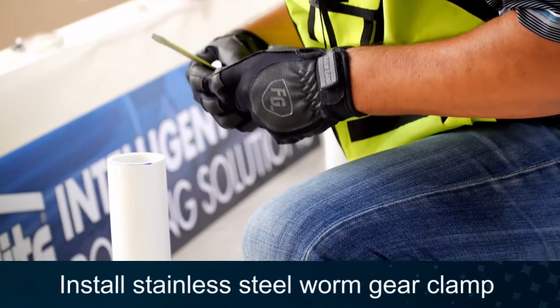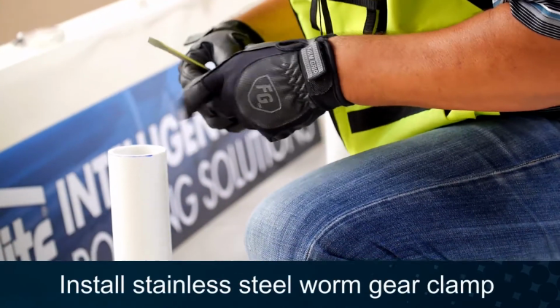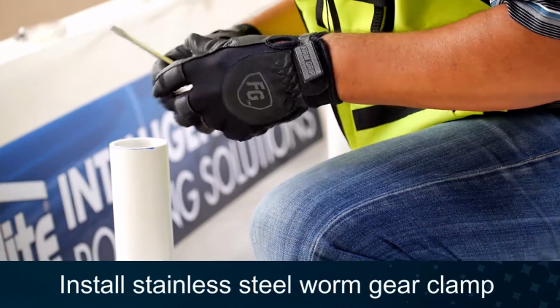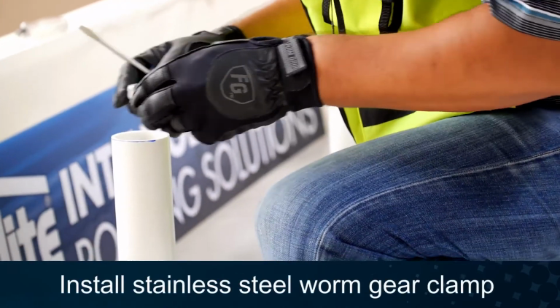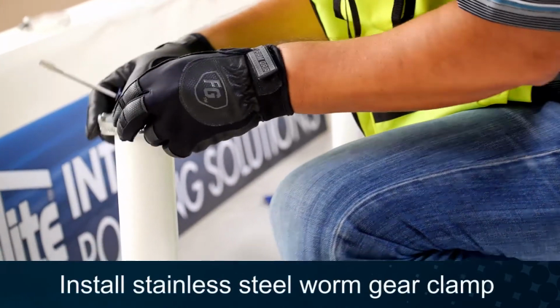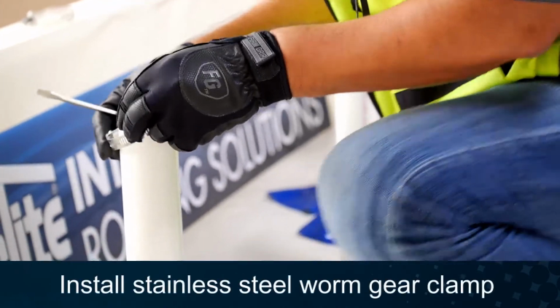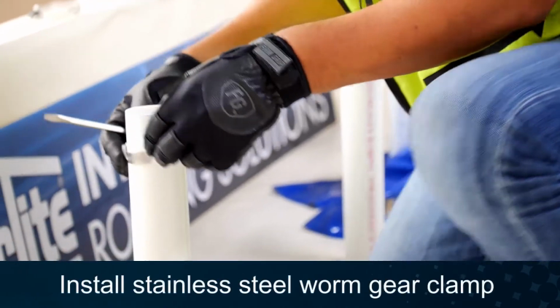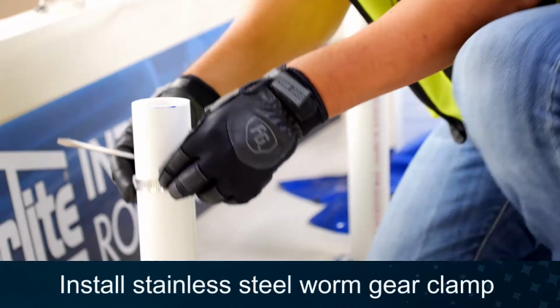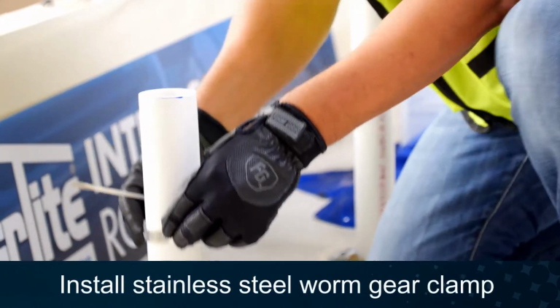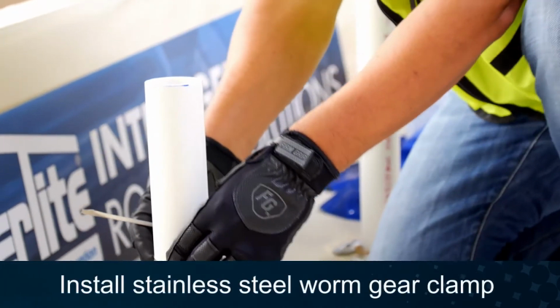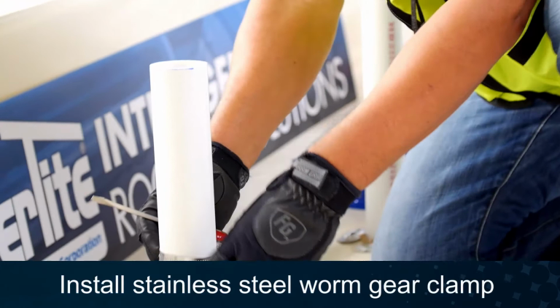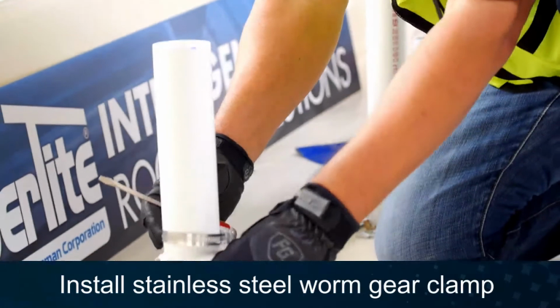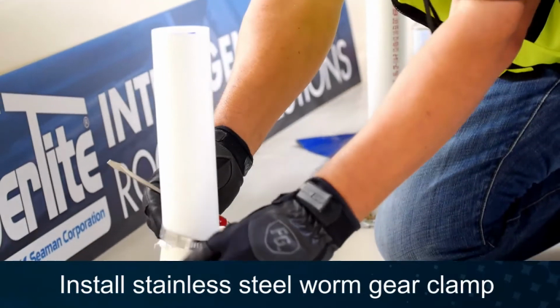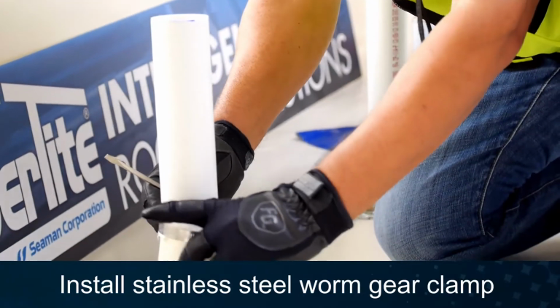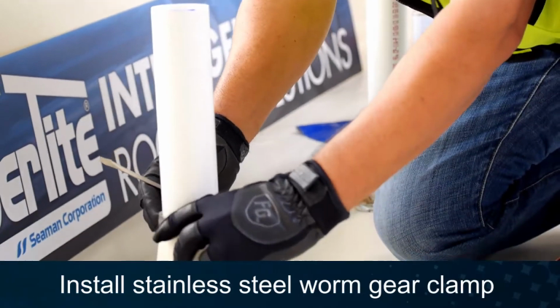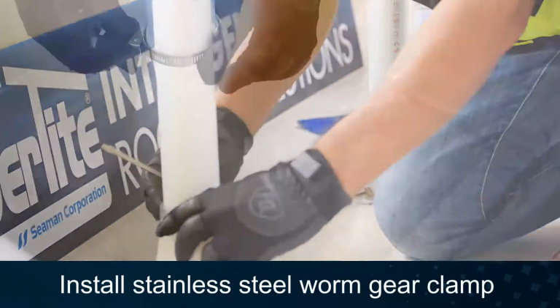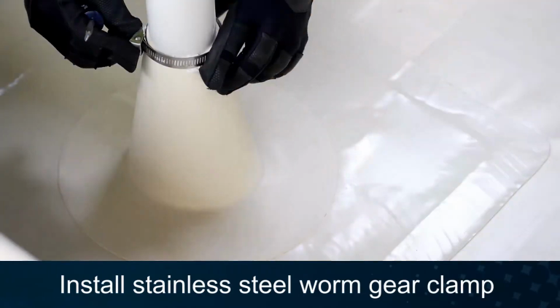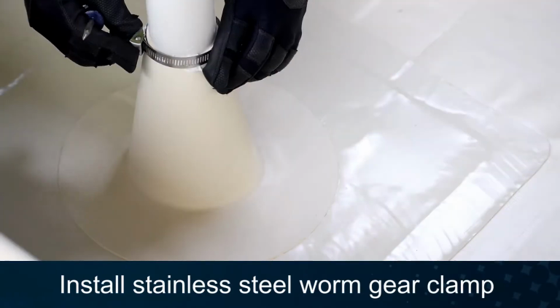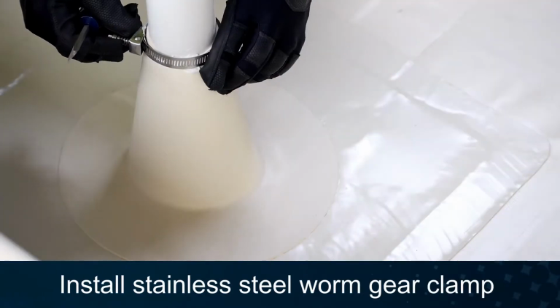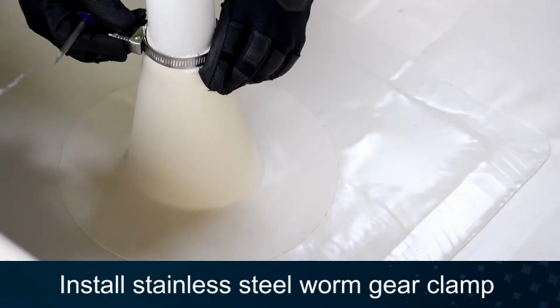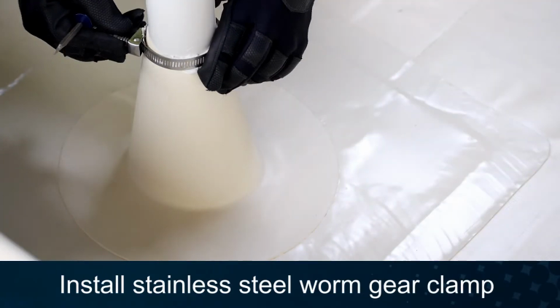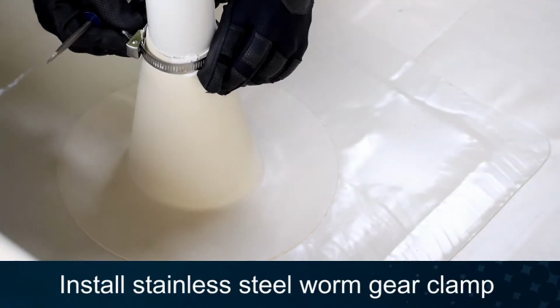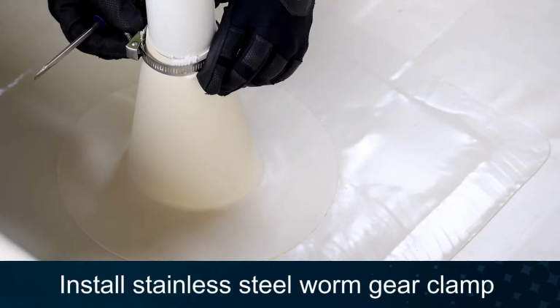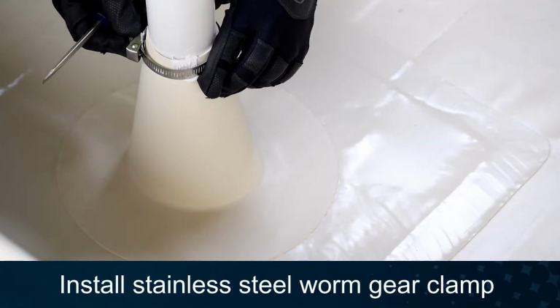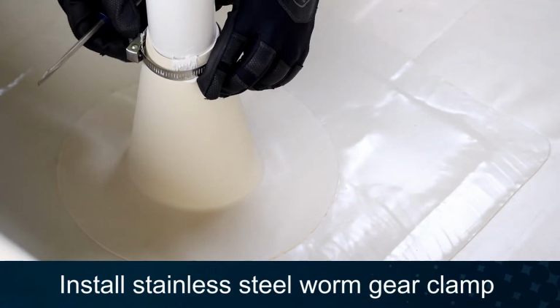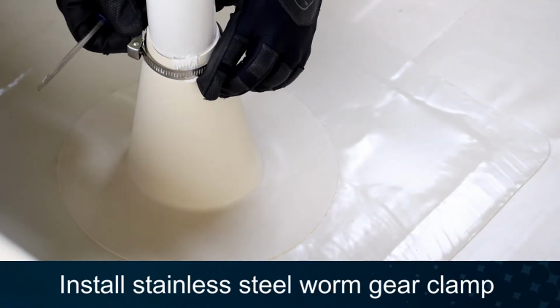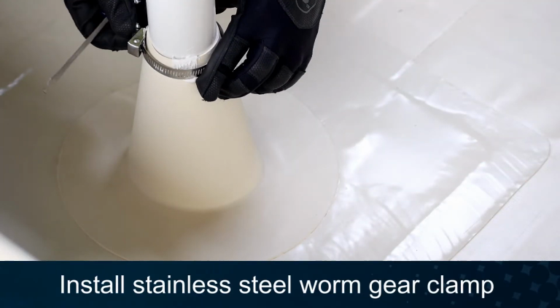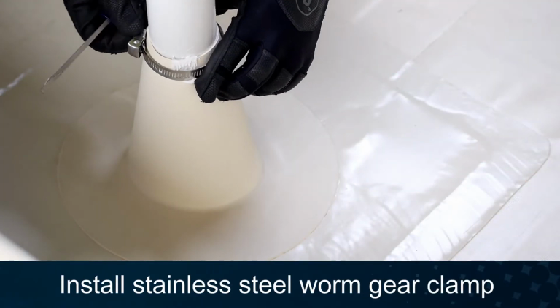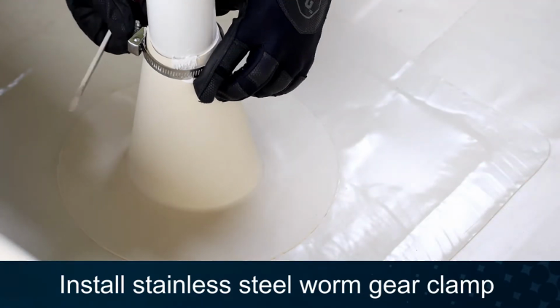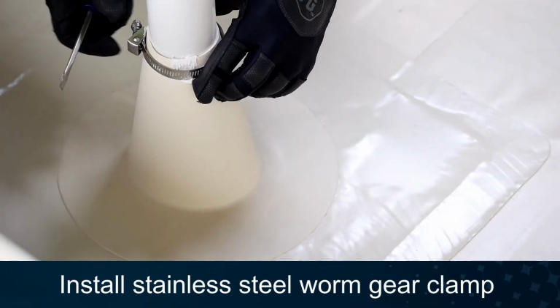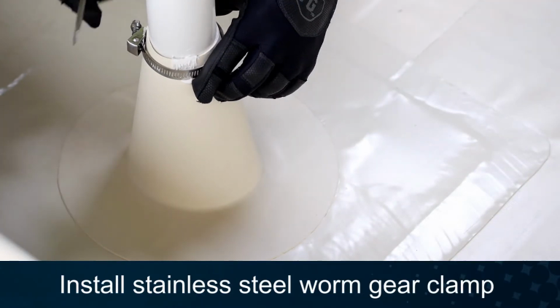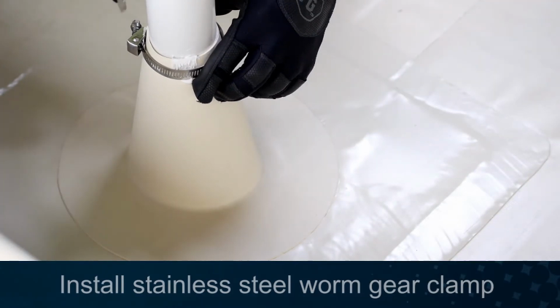Finally, install a stainless steel worm gear clamp to terminate the flashing.